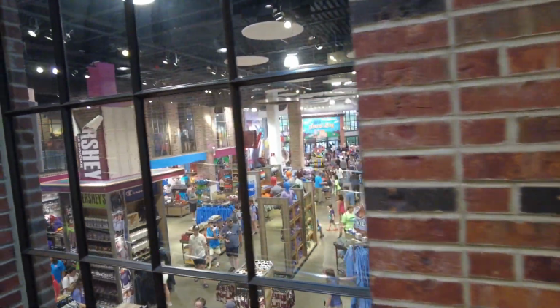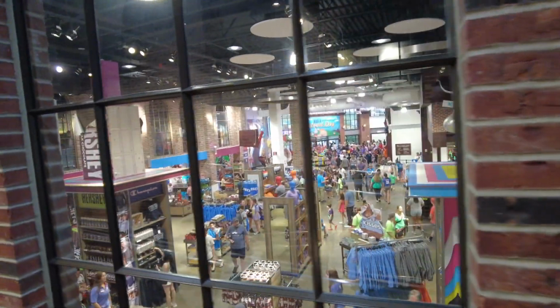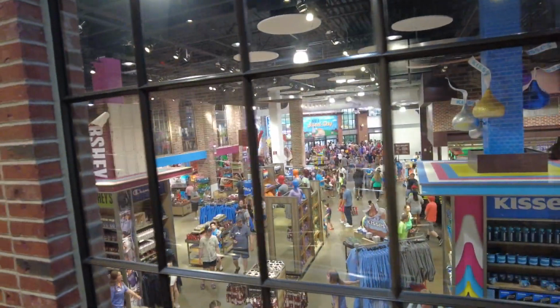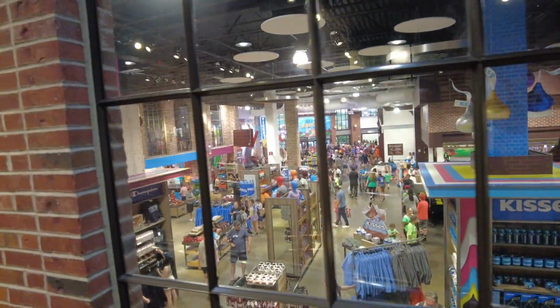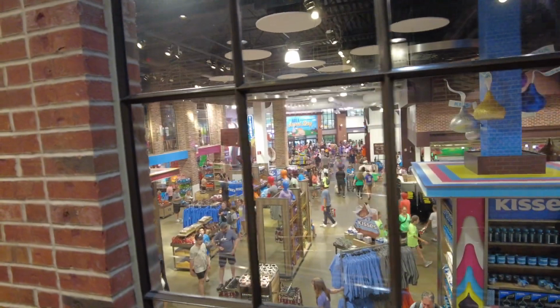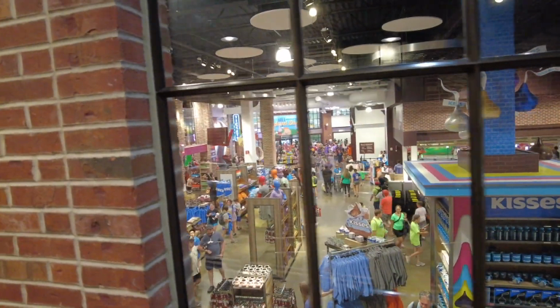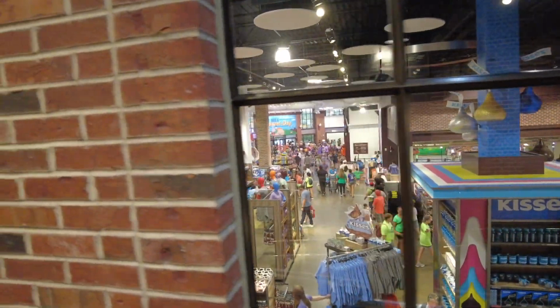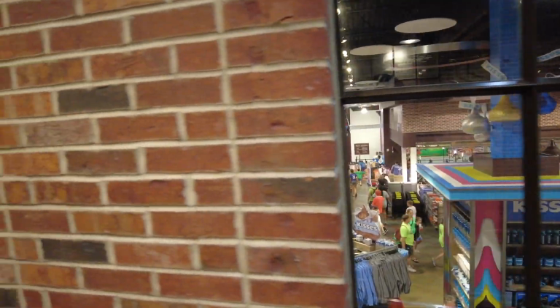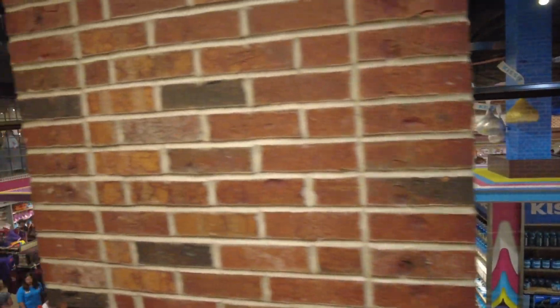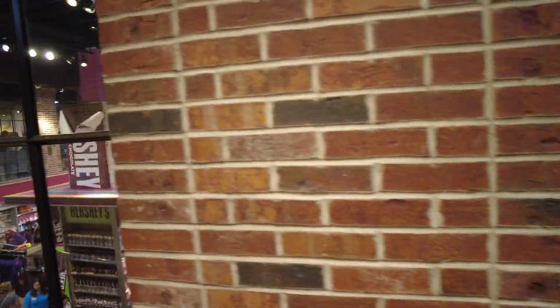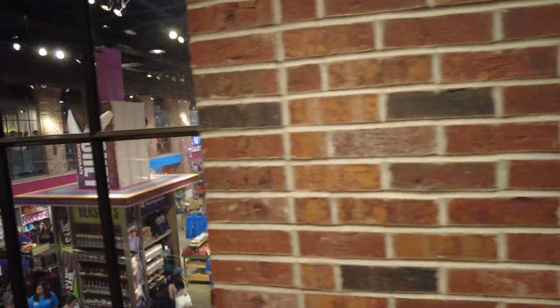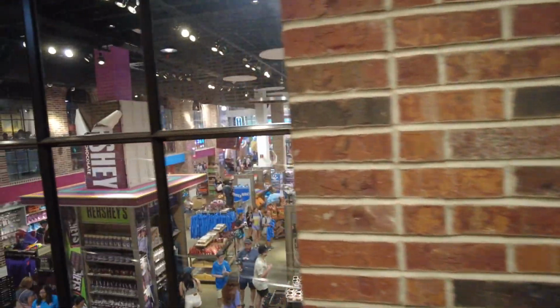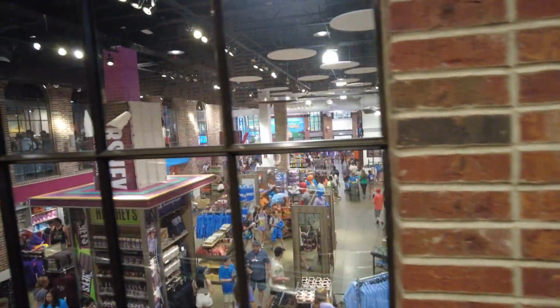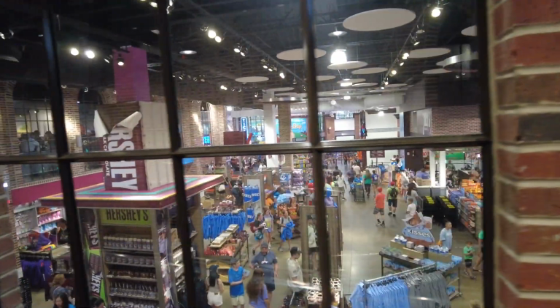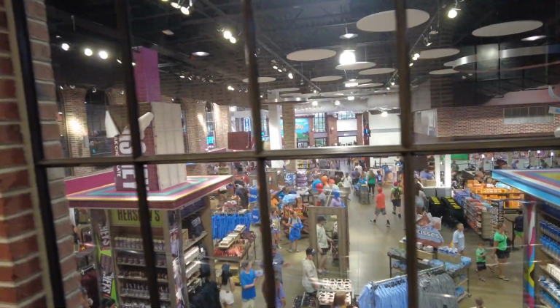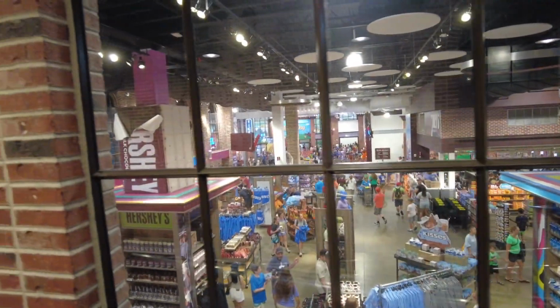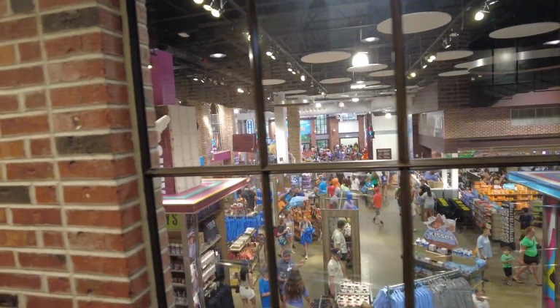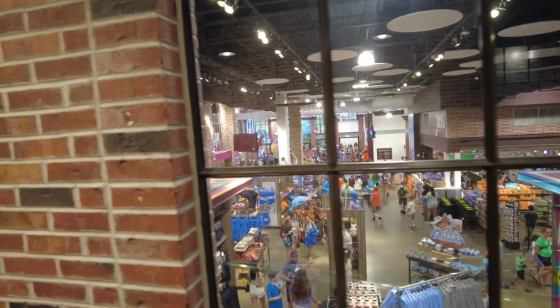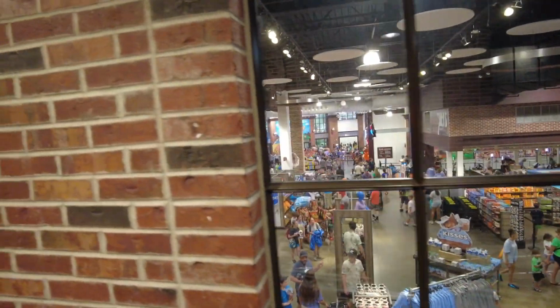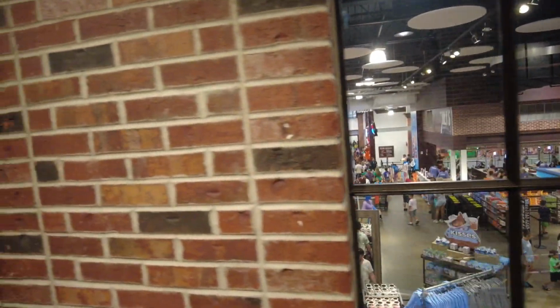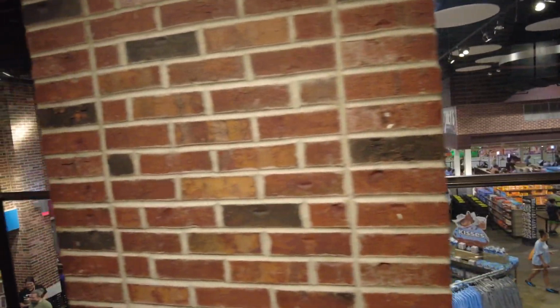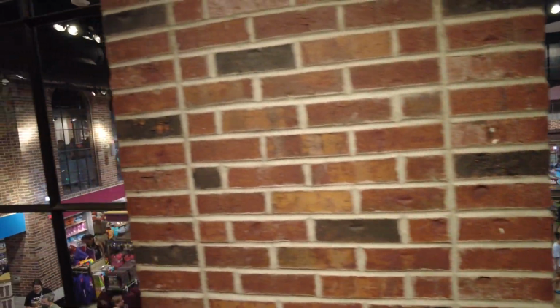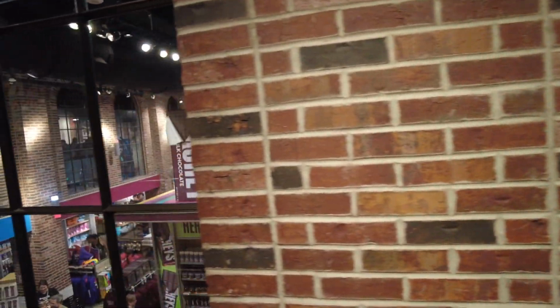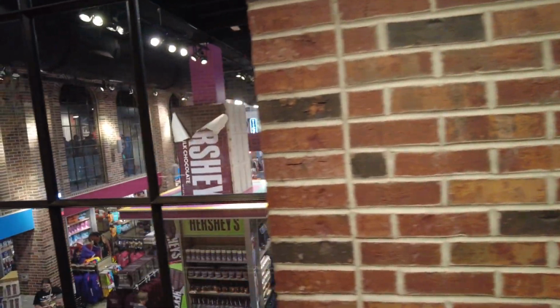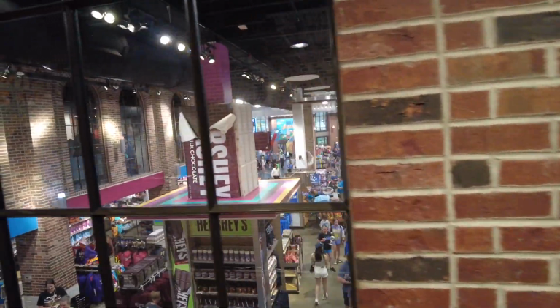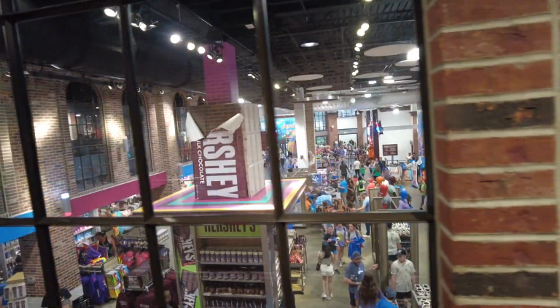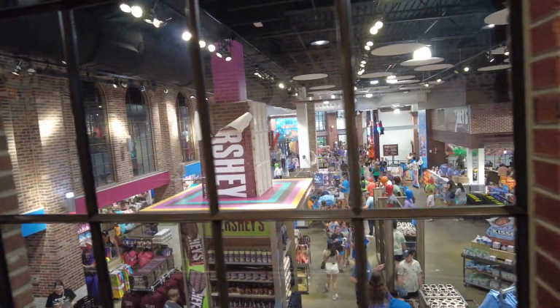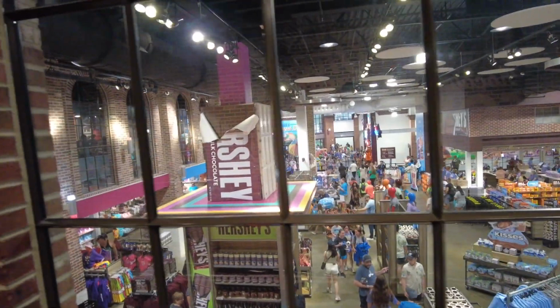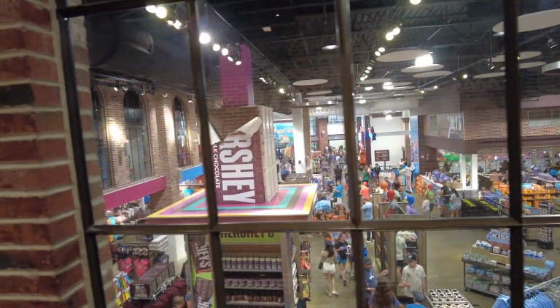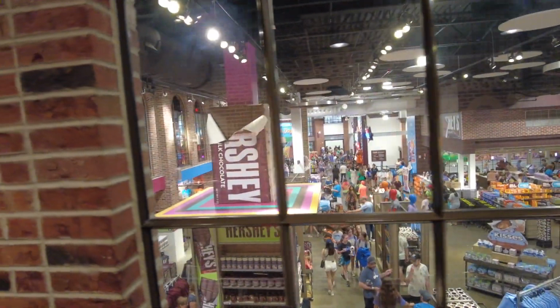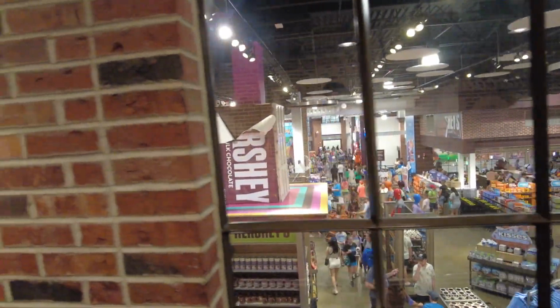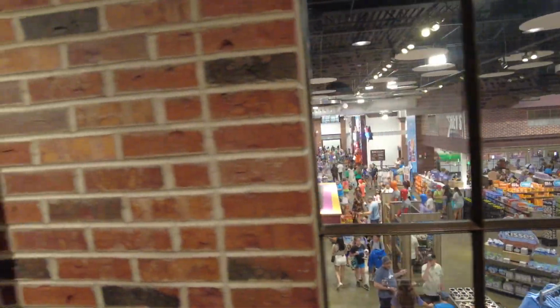Everybody's inside because of the bad weather outside — there's a tornado watch, so they closed the park and everybody's indoors.